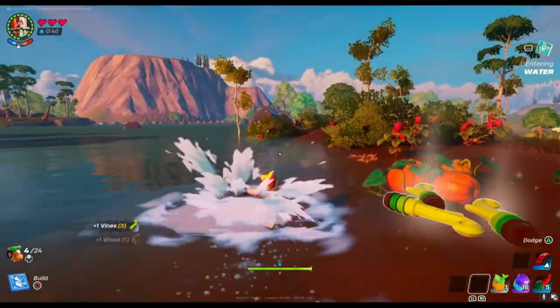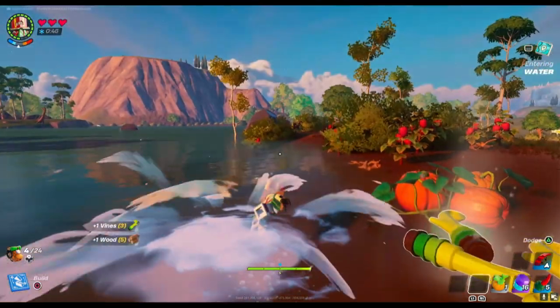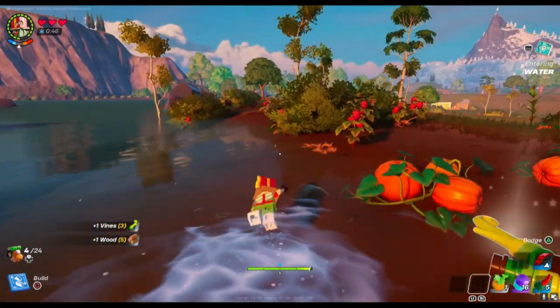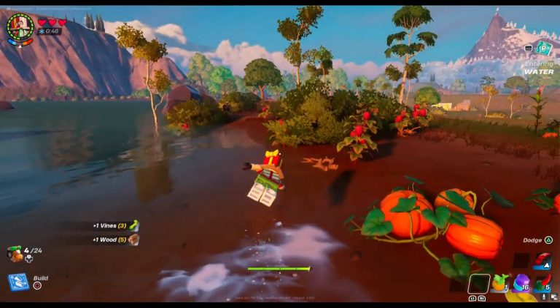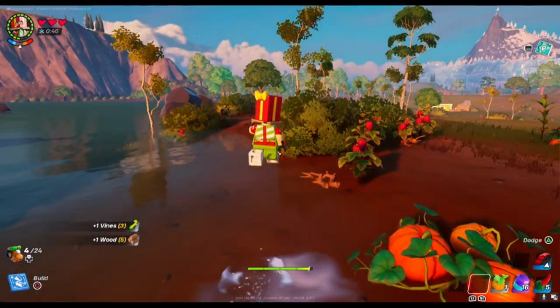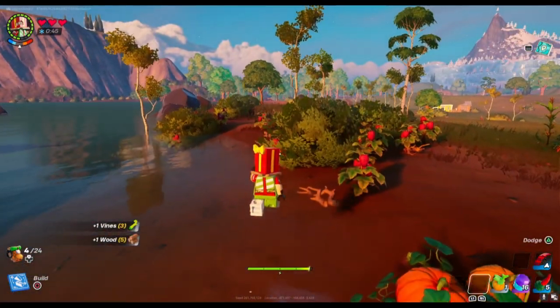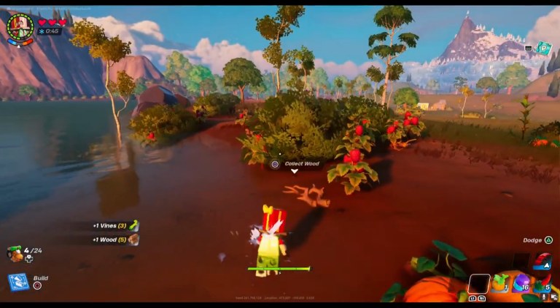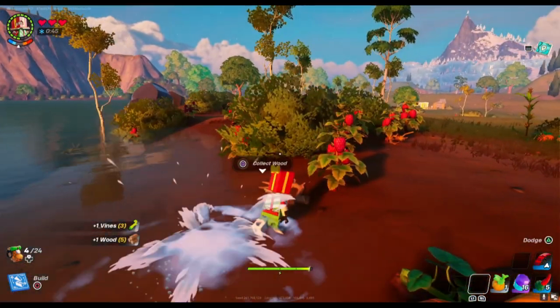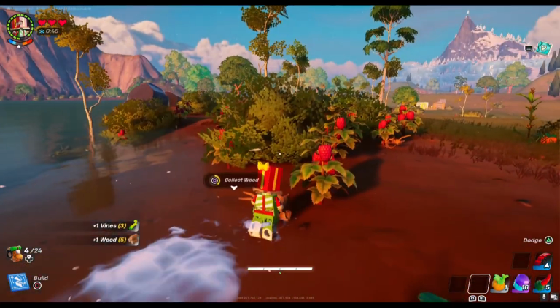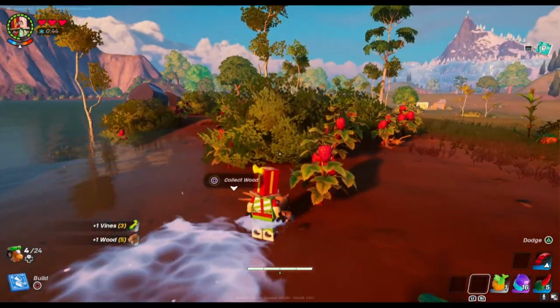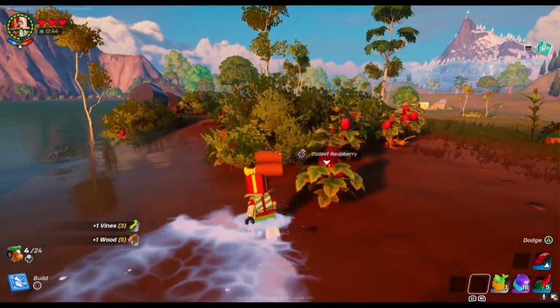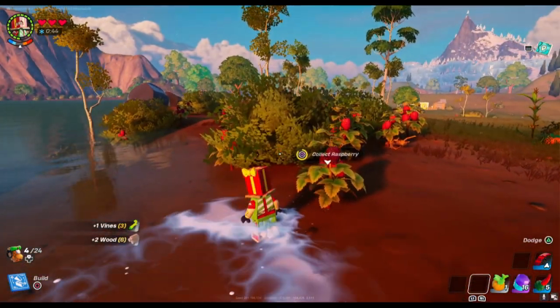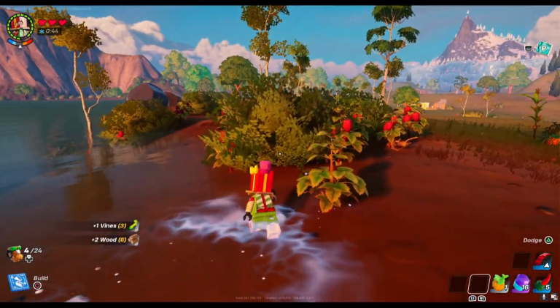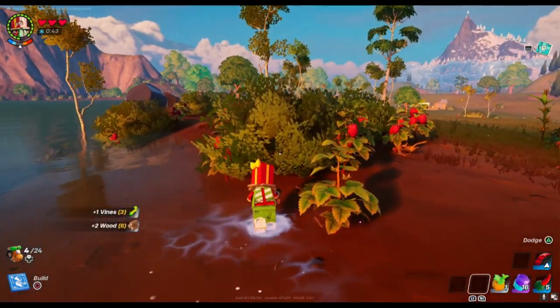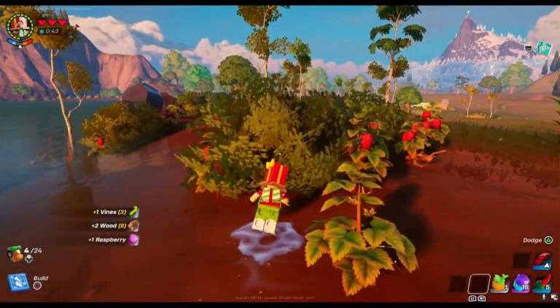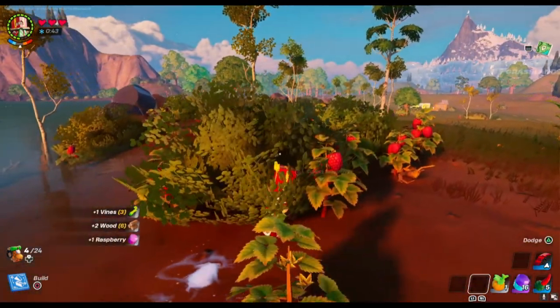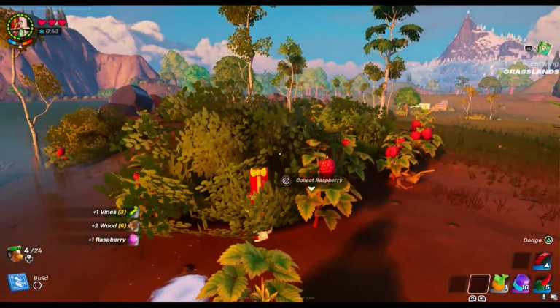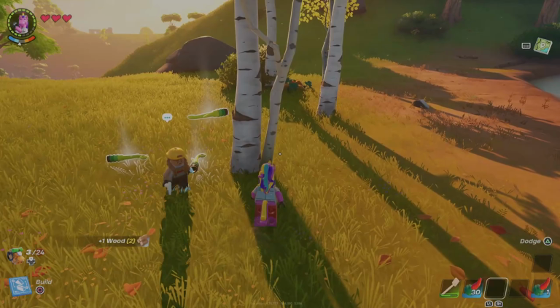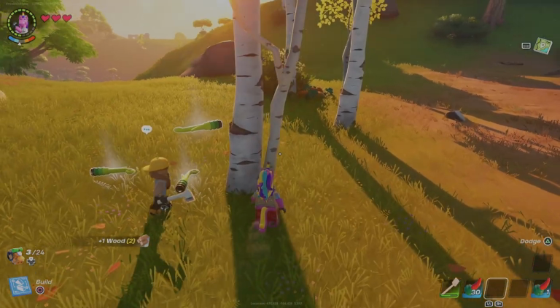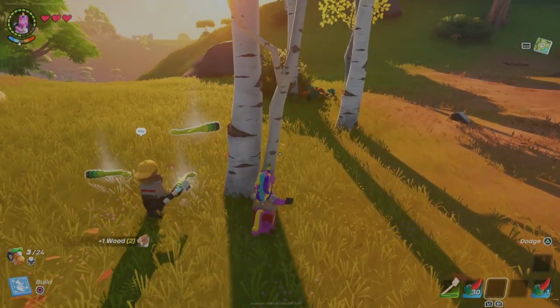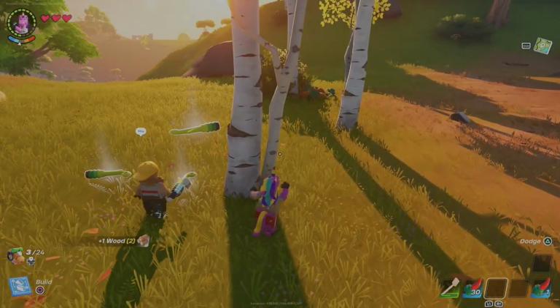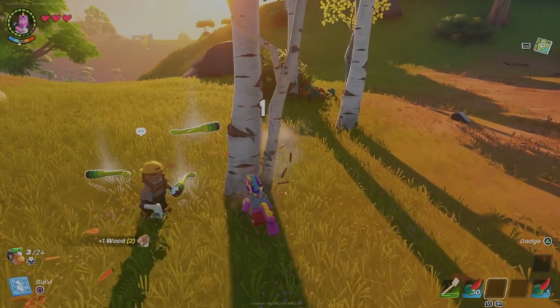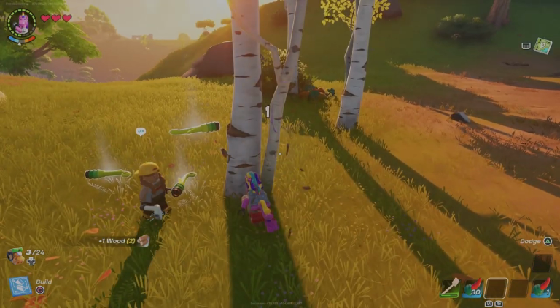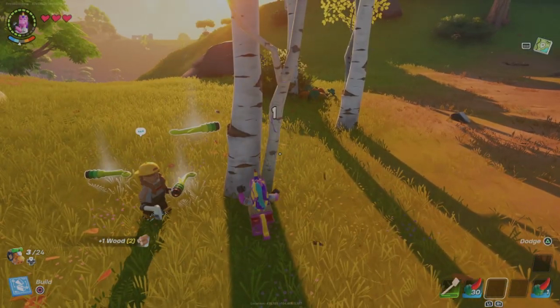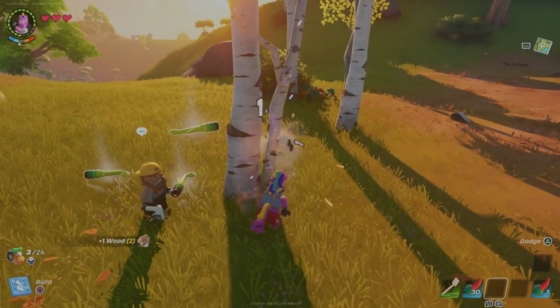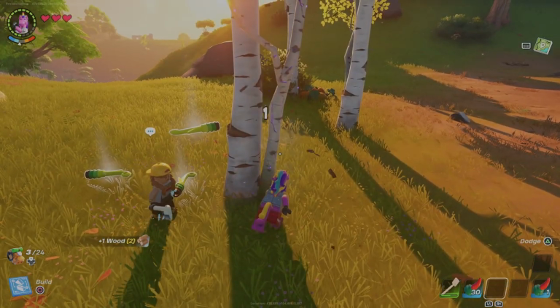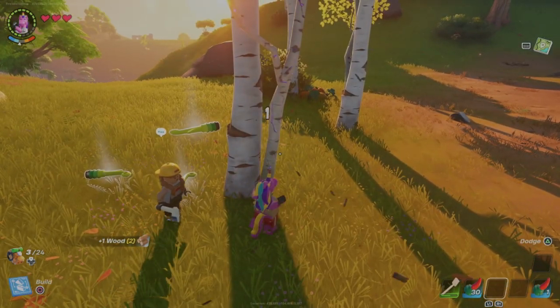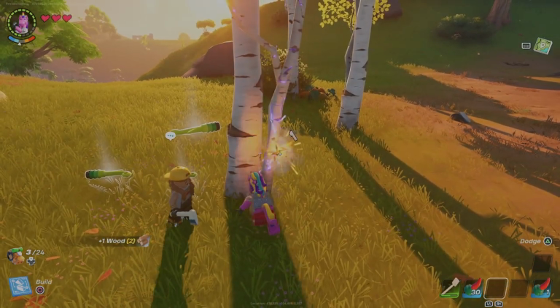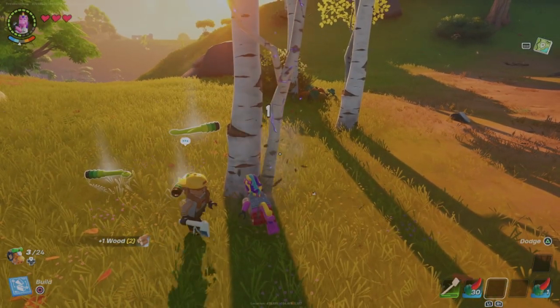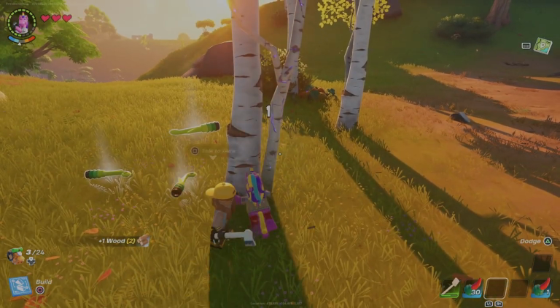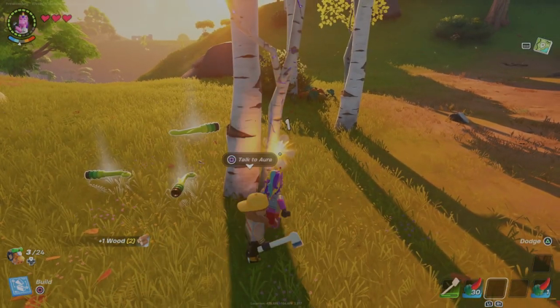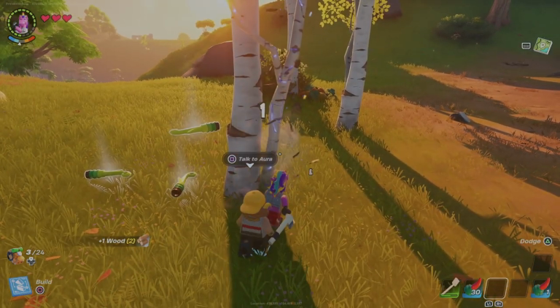You can collect wood on the ground and fruit from the vines. Skinny trees you can punch to collect lots of wood from.